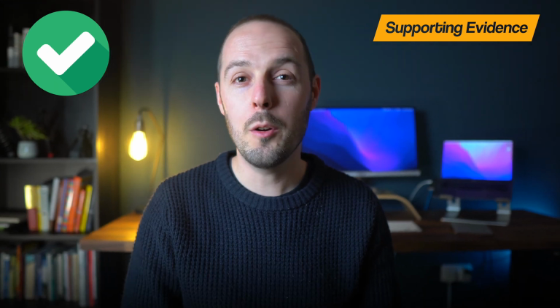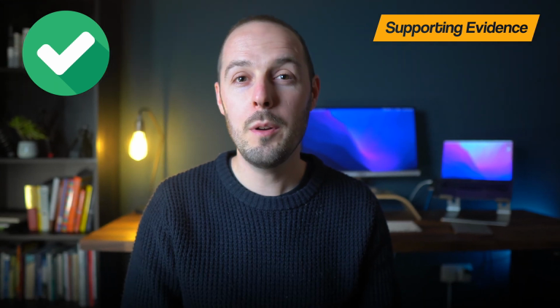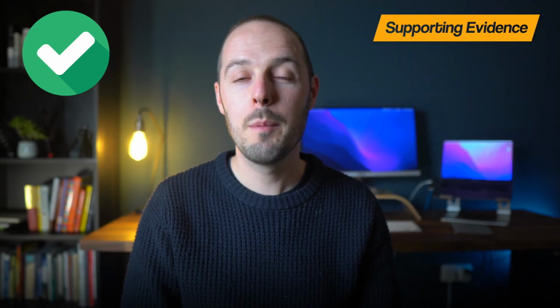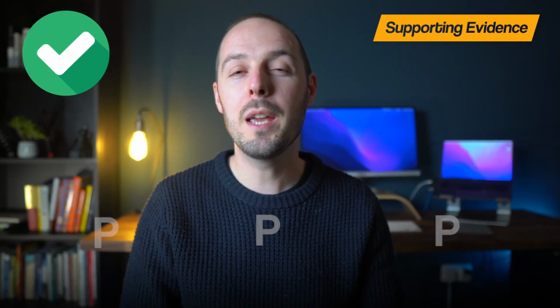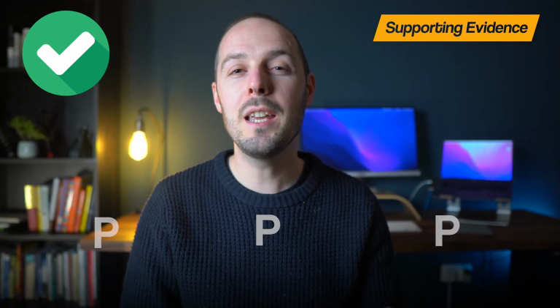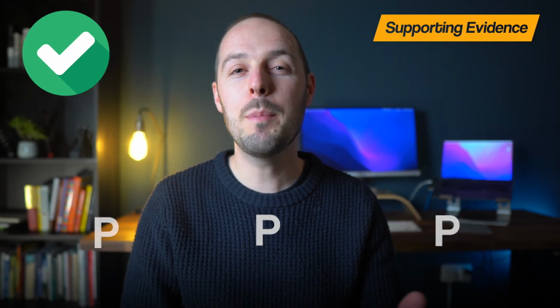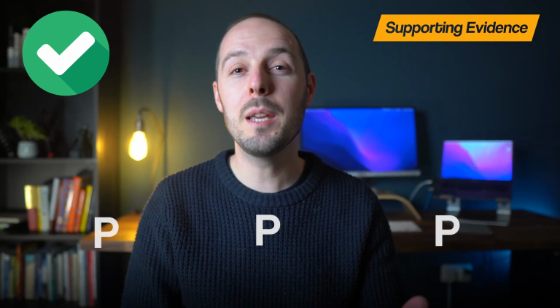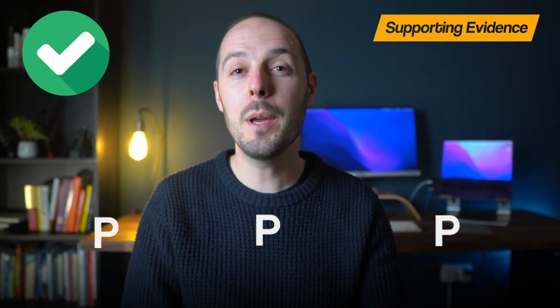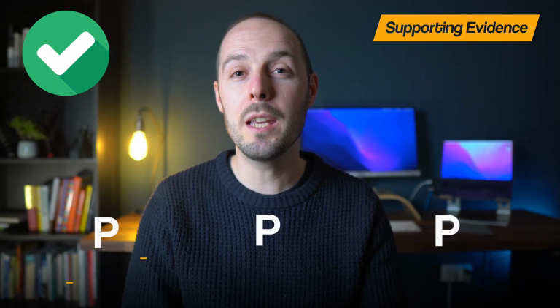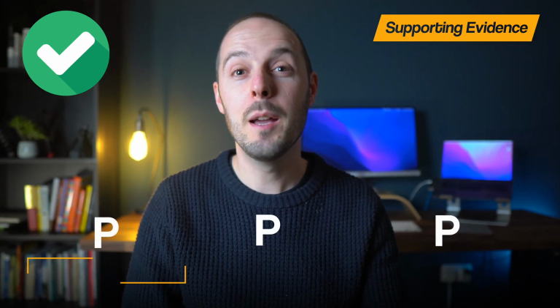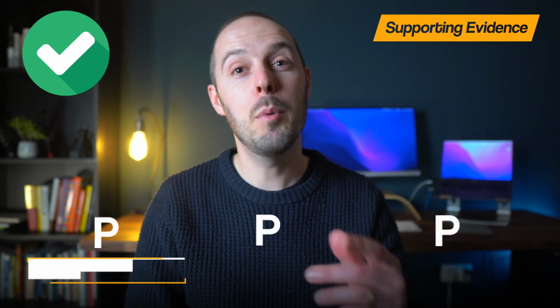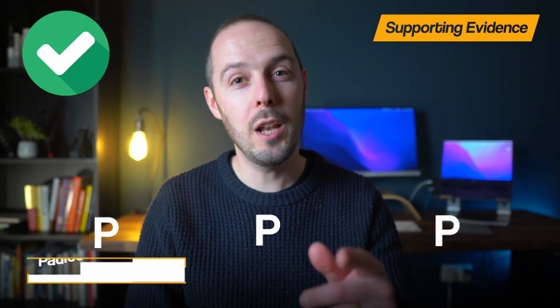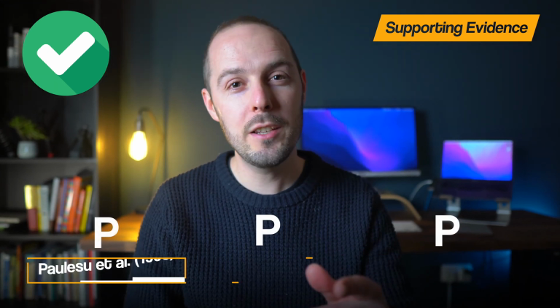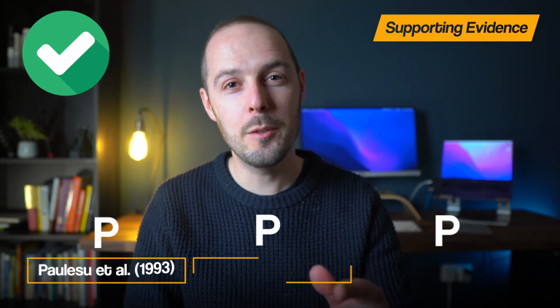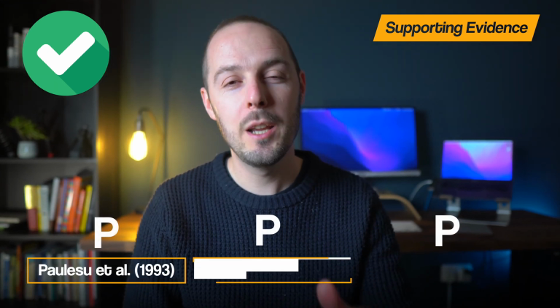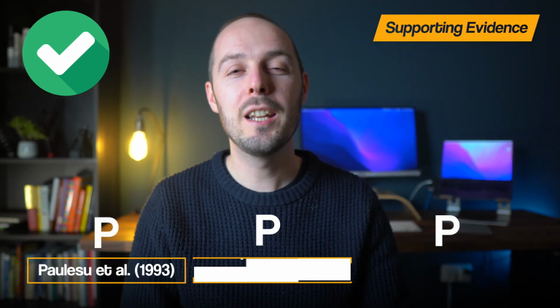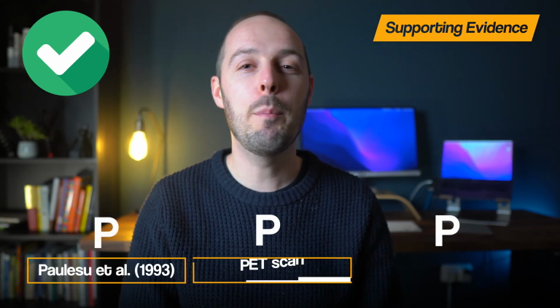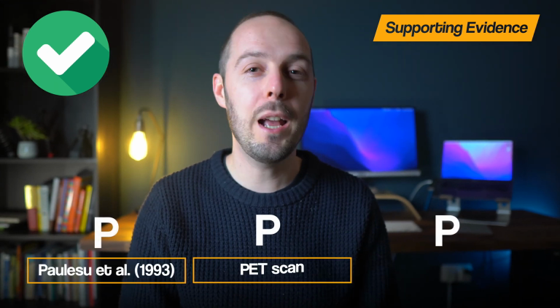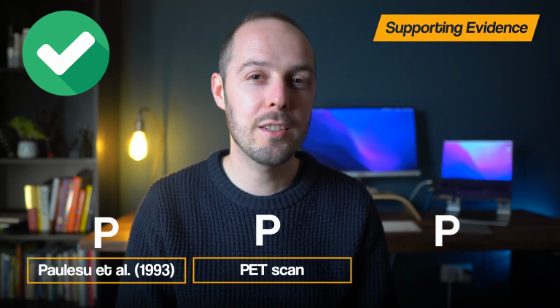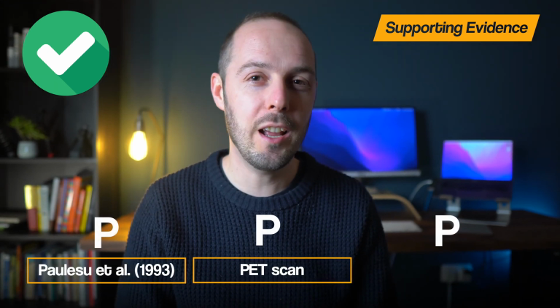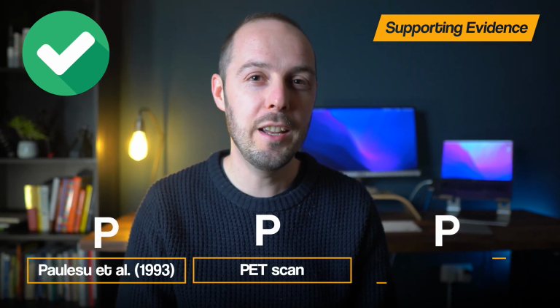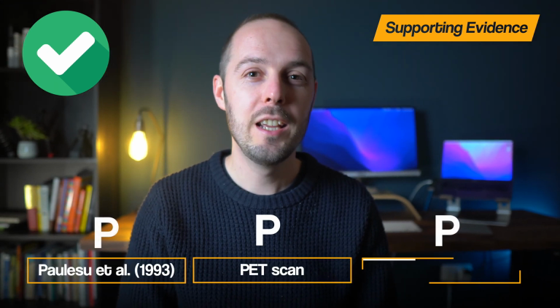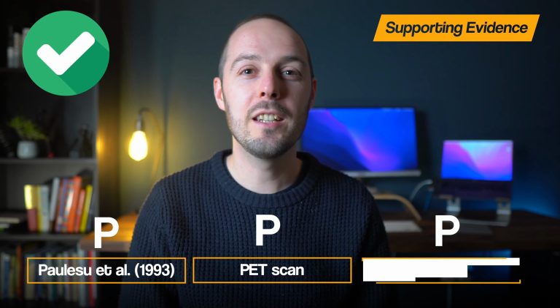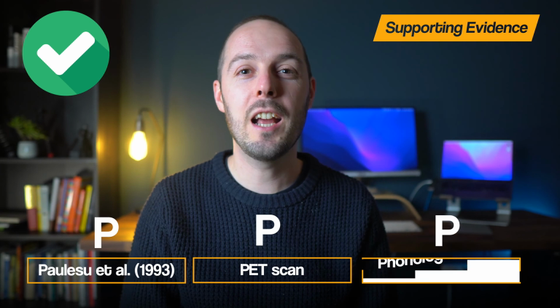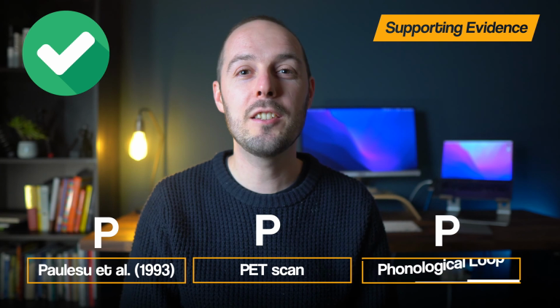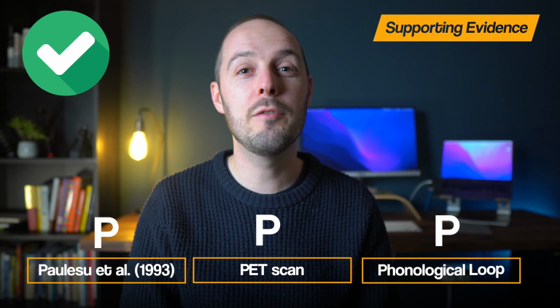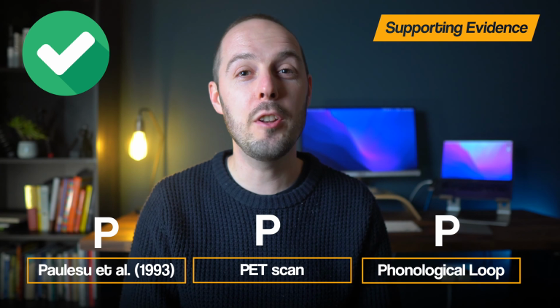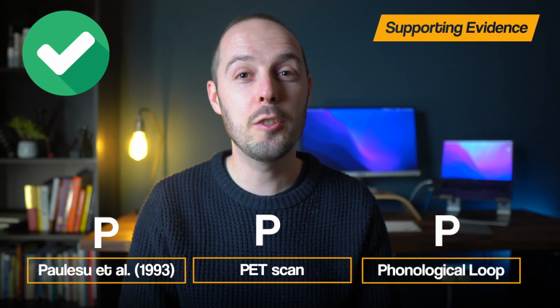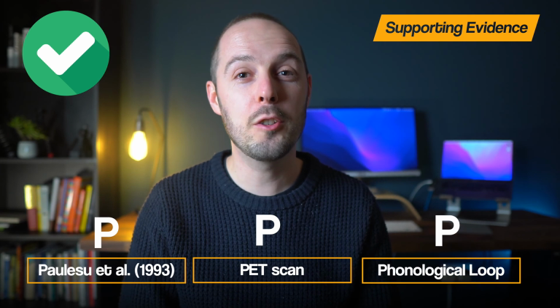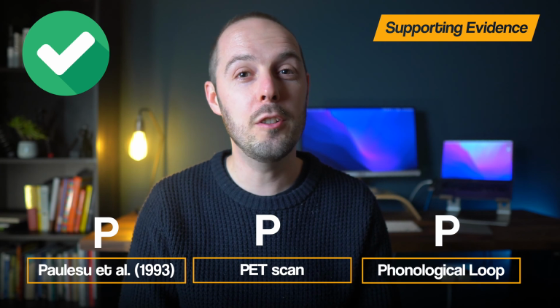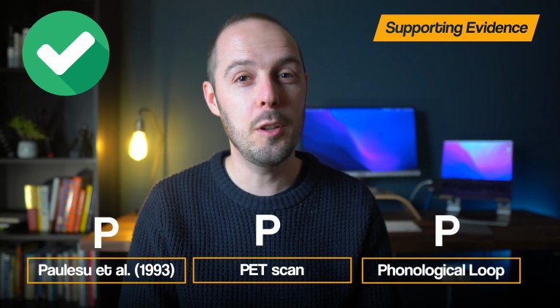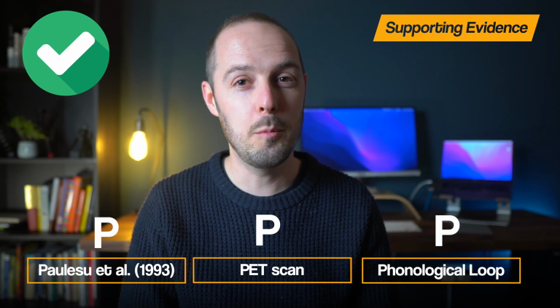To summarise: PPP — Paulesu et al. did a PET scan to test the phonological loop.